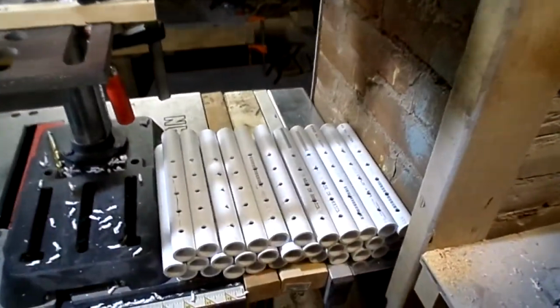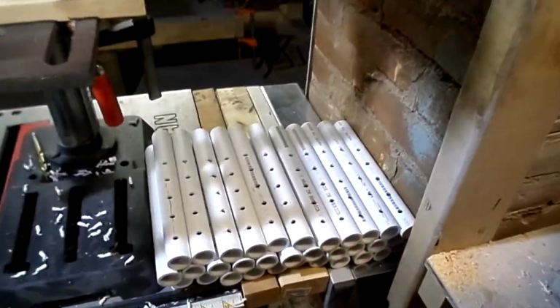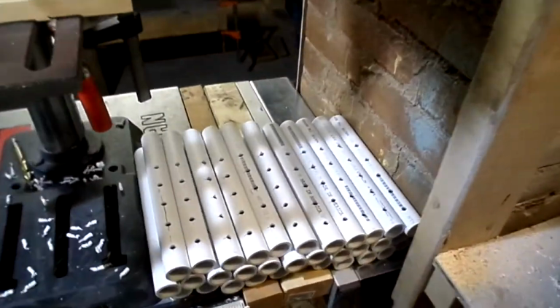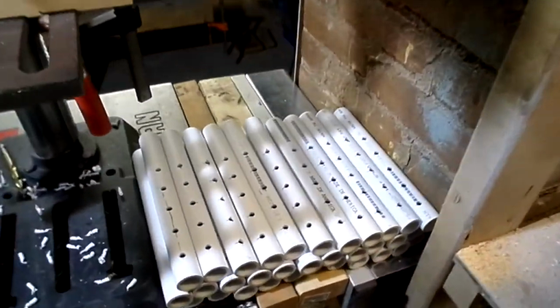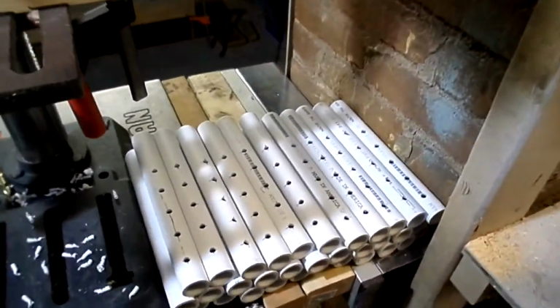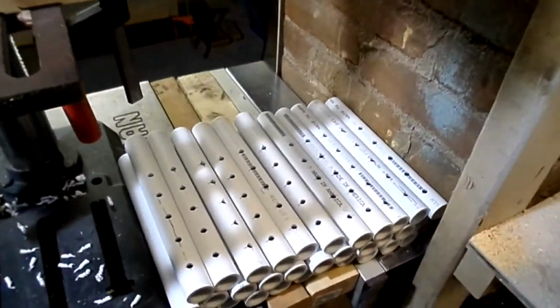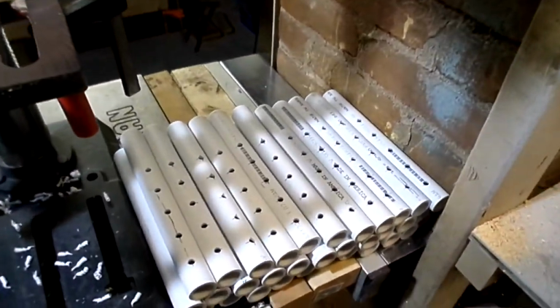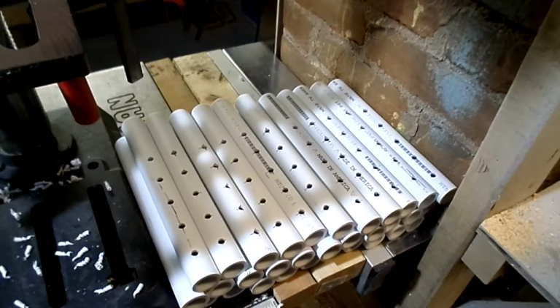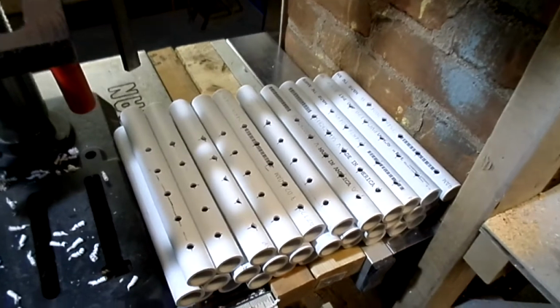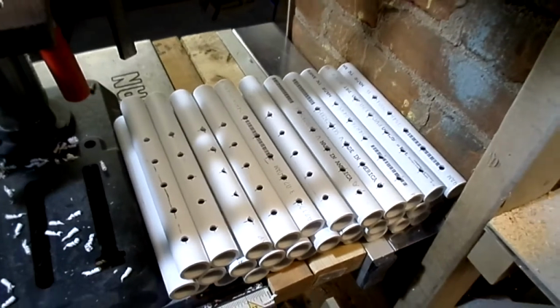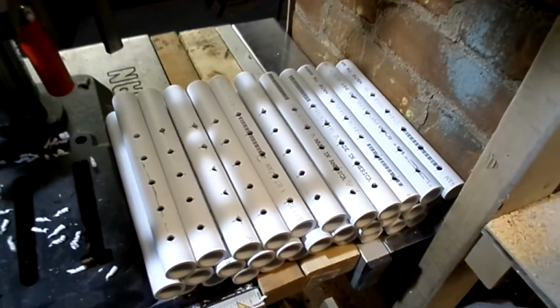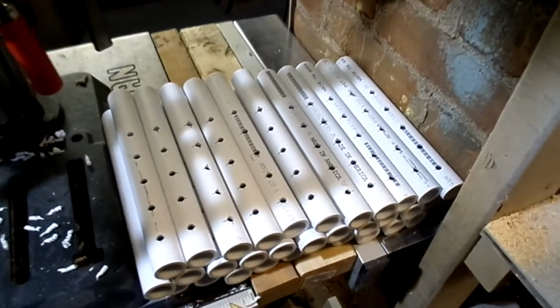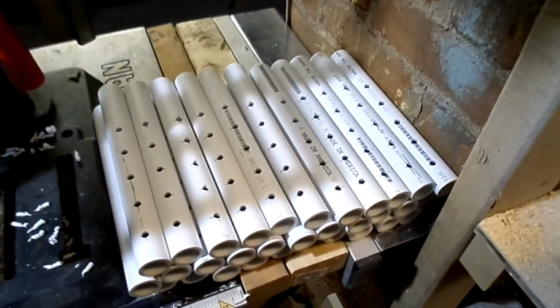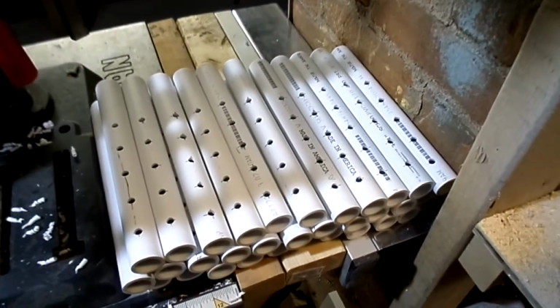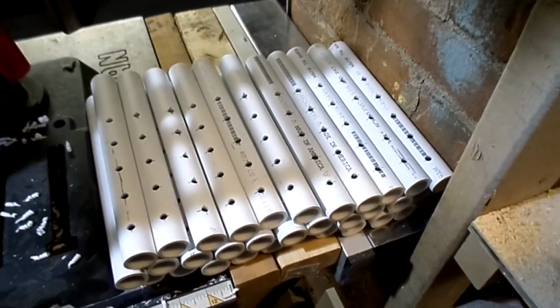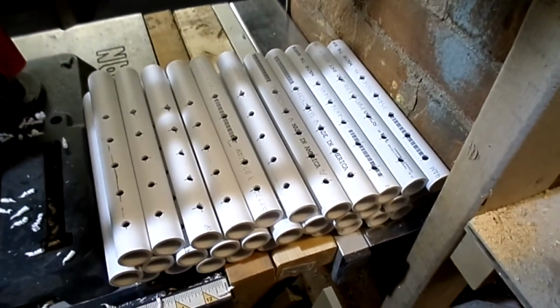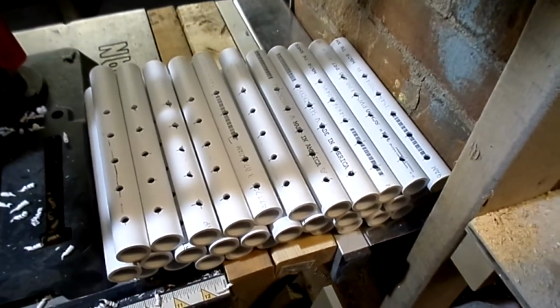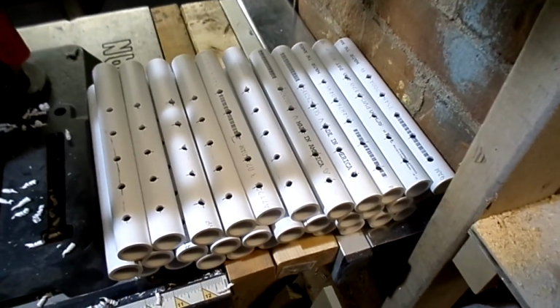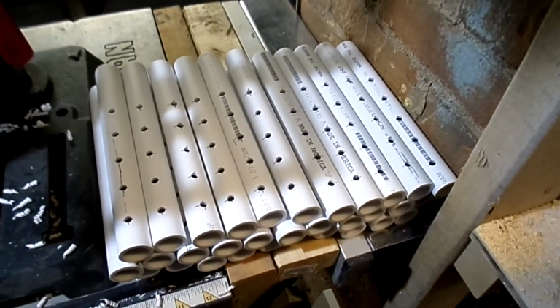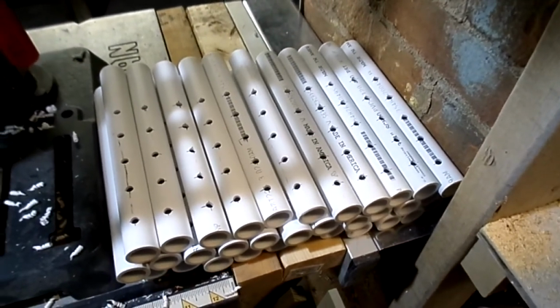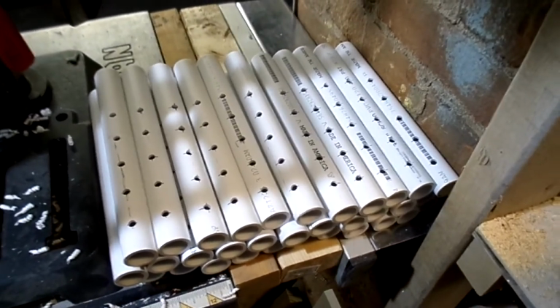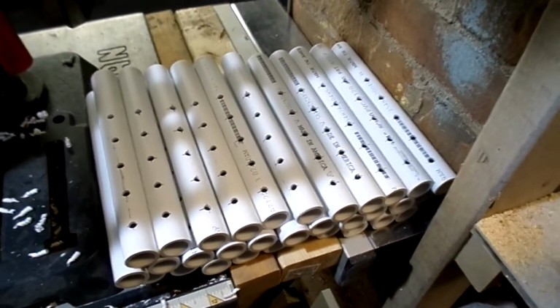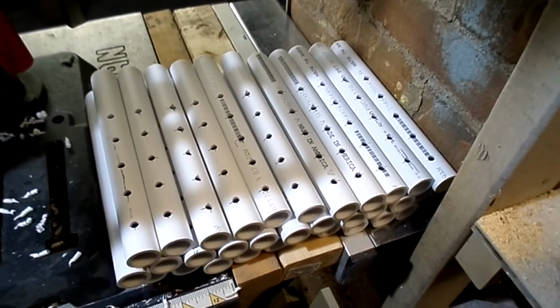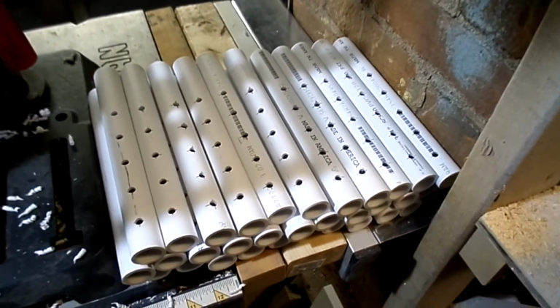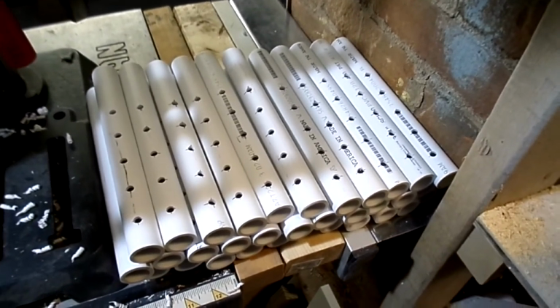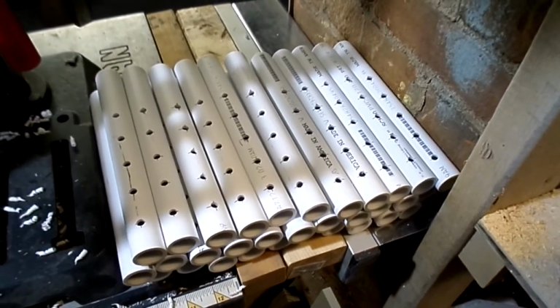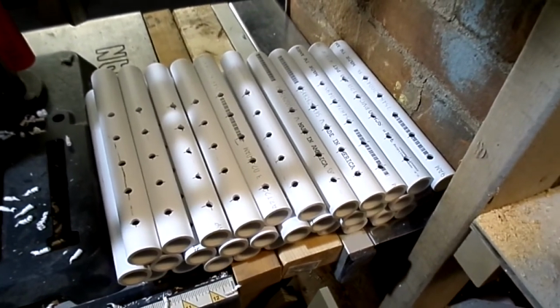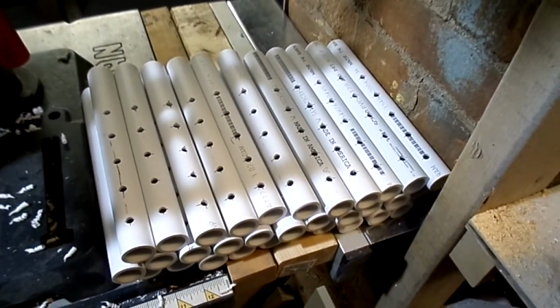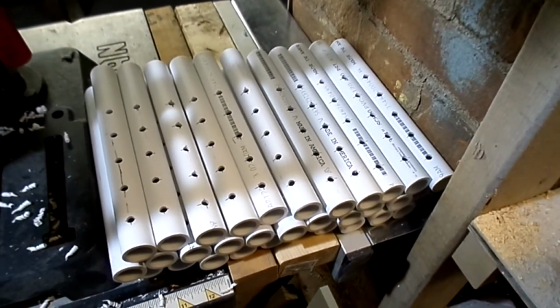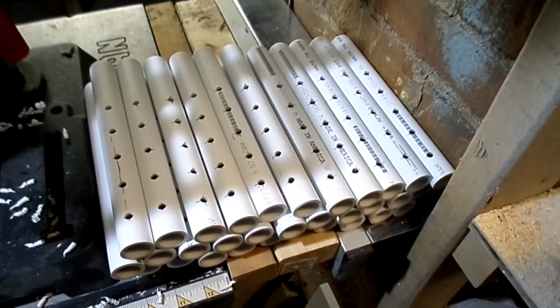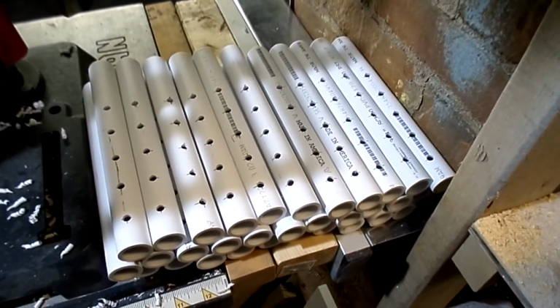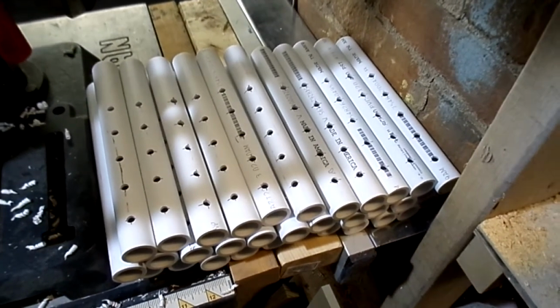165 holes later — okay, they've gotta be cleaned with acetone. Any volunteers?